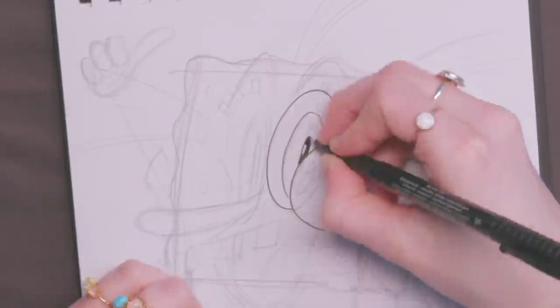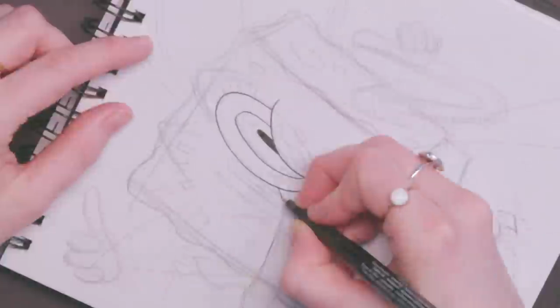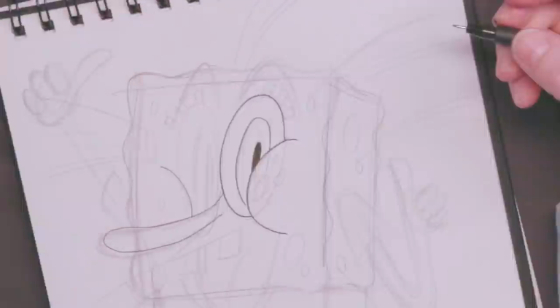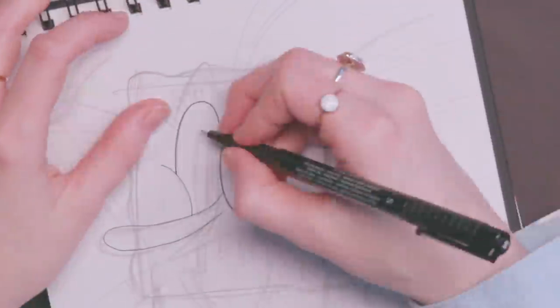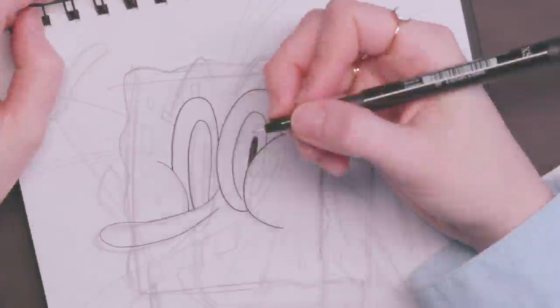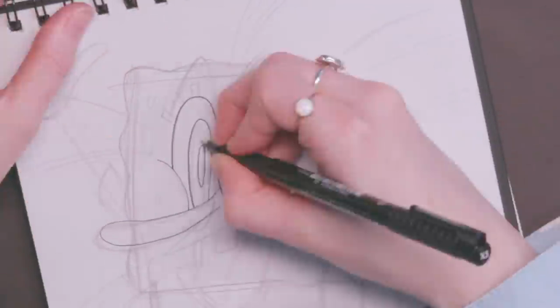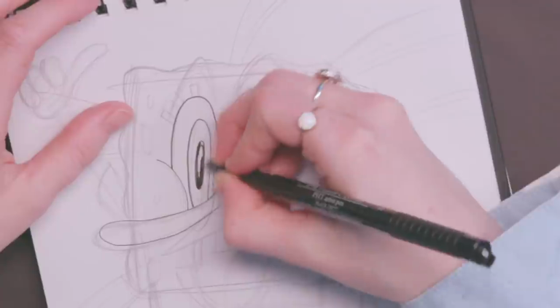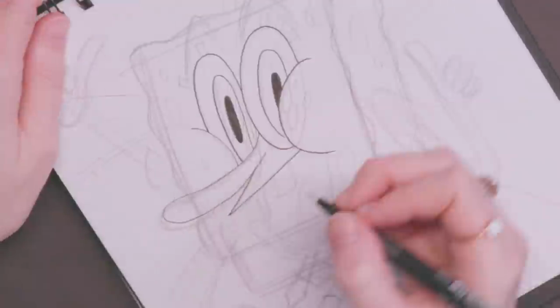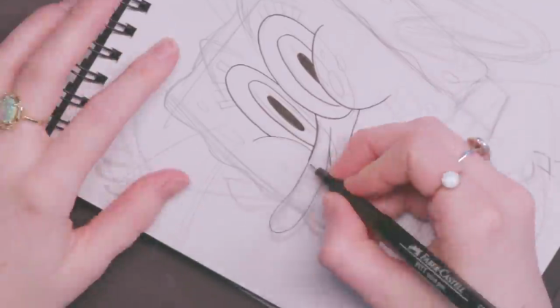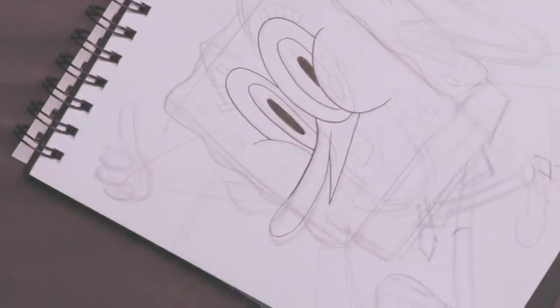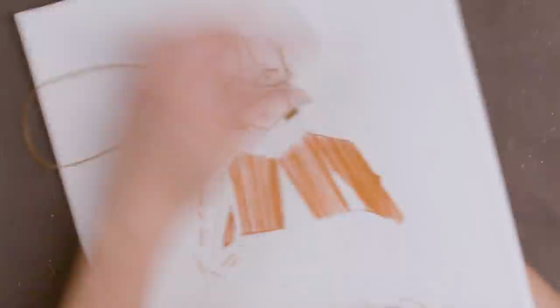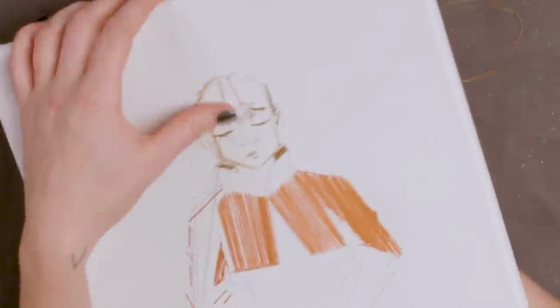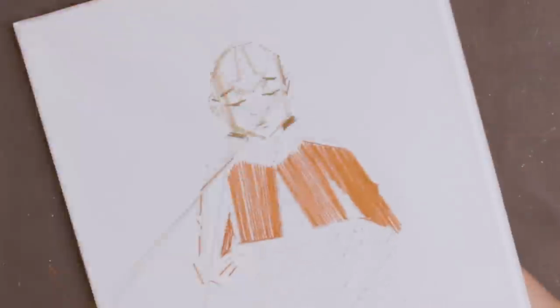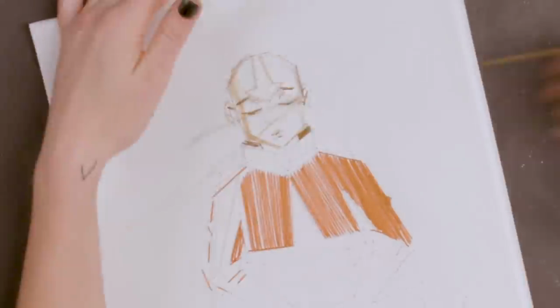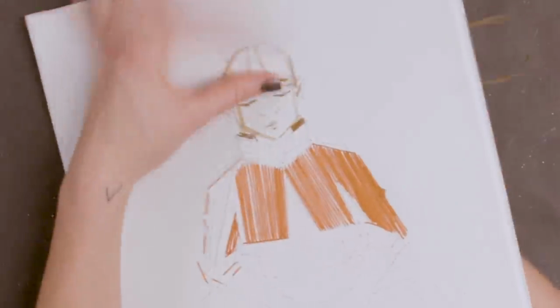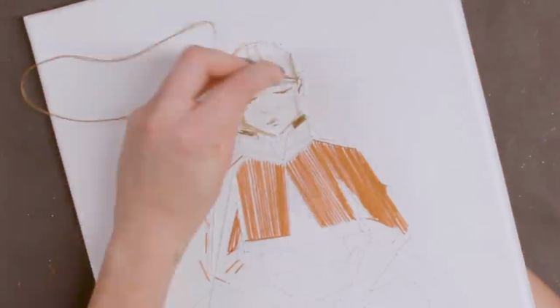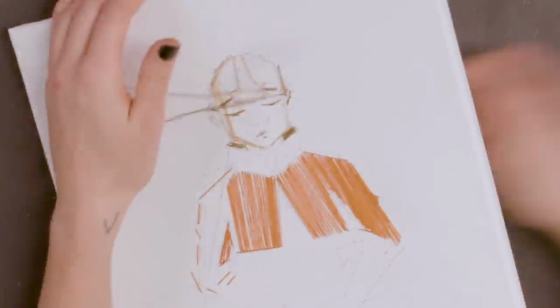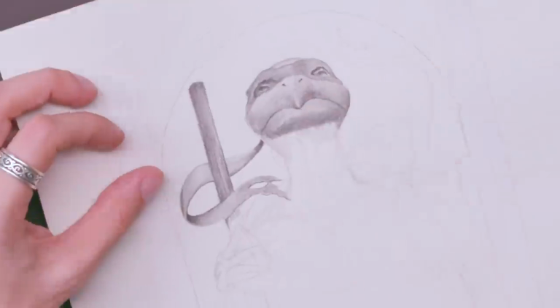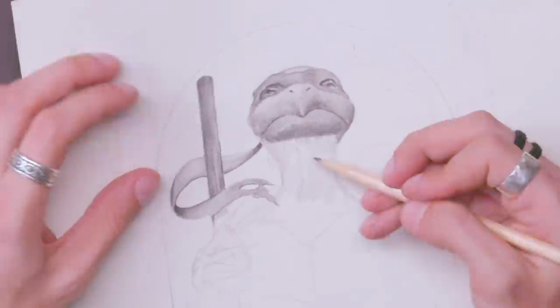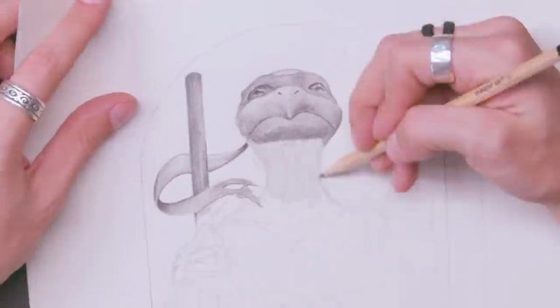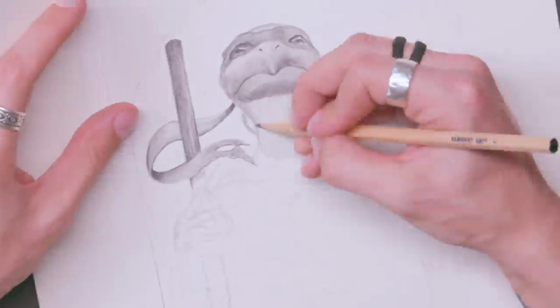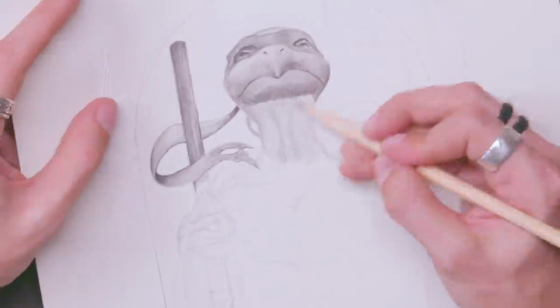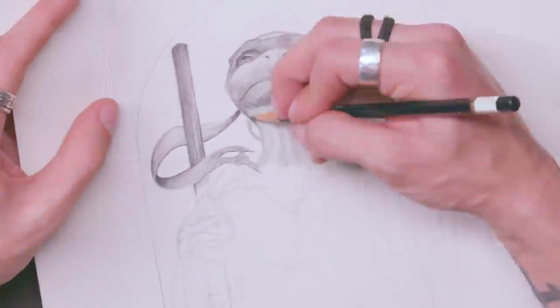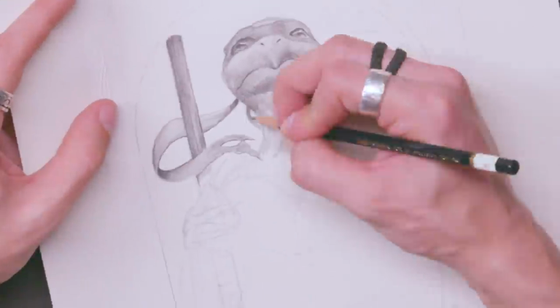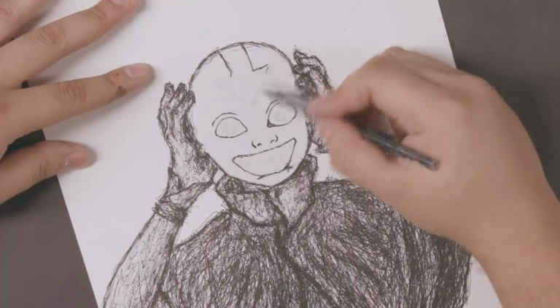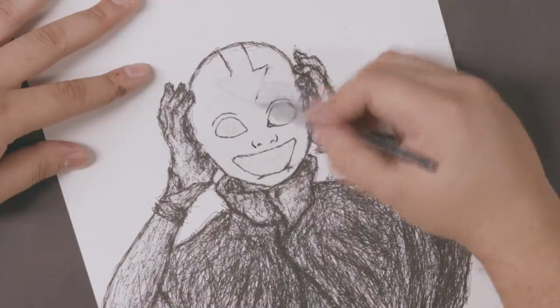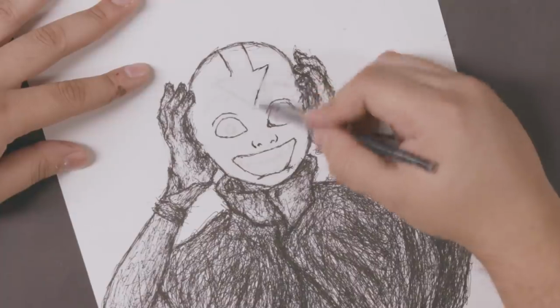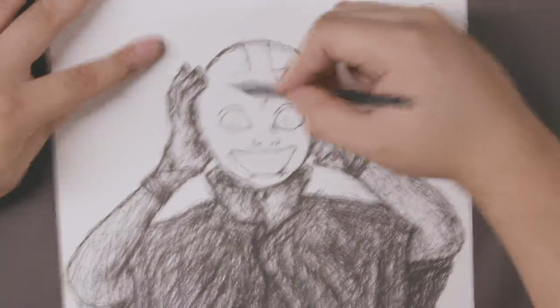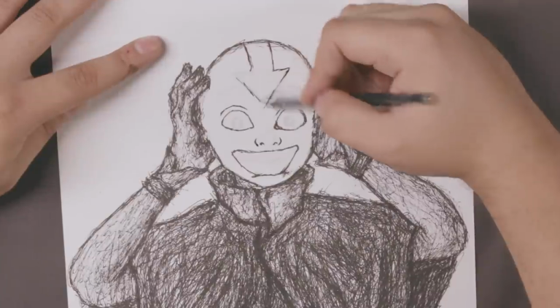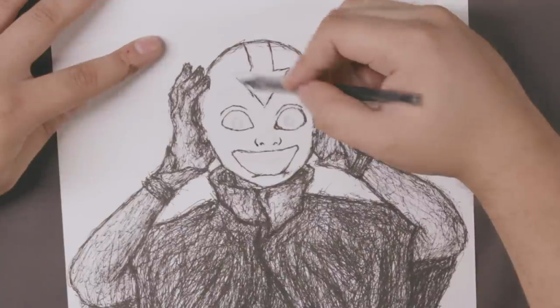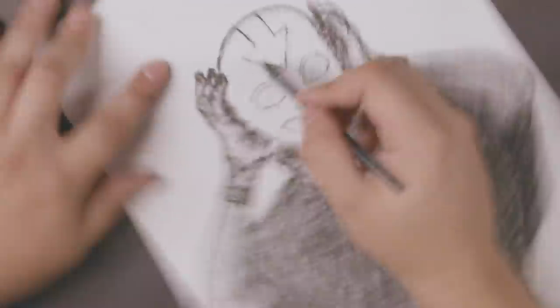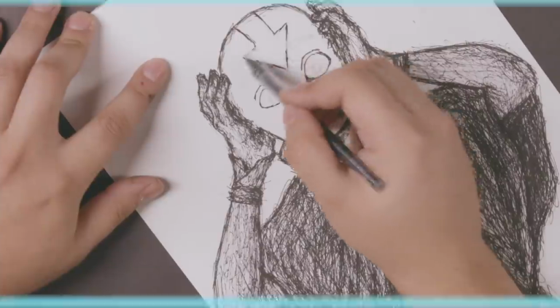I'm trying to draw a SpongeBob. I never get to do things in this style. Maybe a little bit creepy. Everyone draws a little bit differently and that's what's fun.